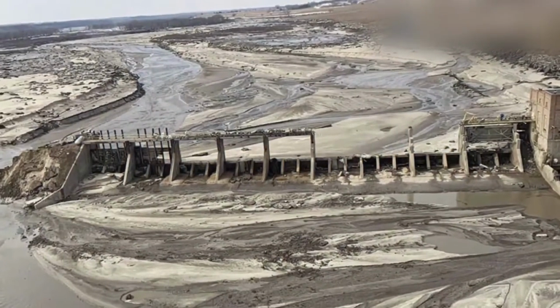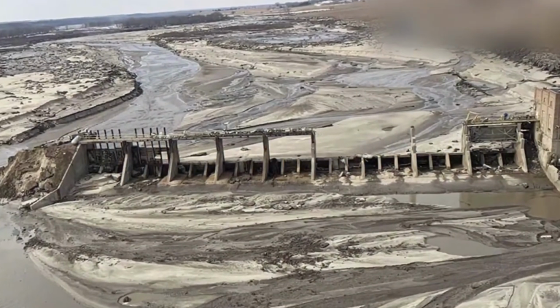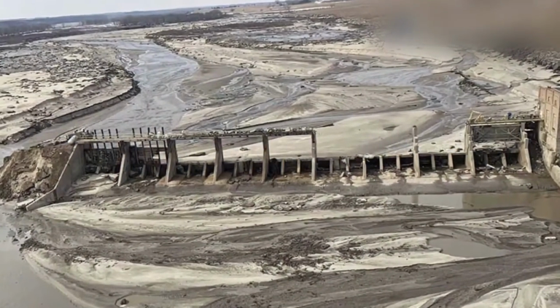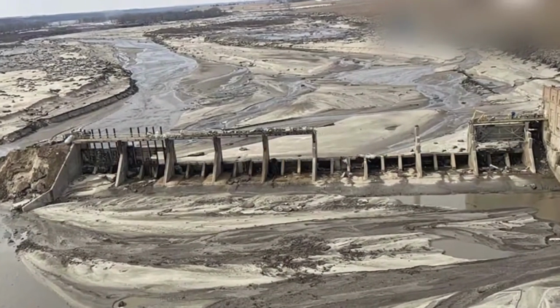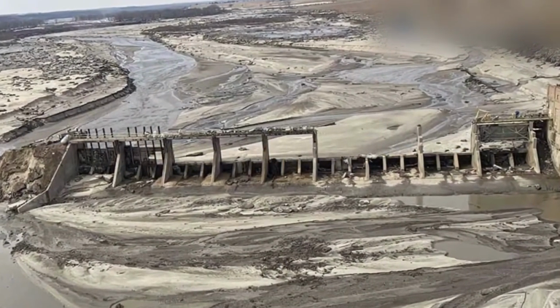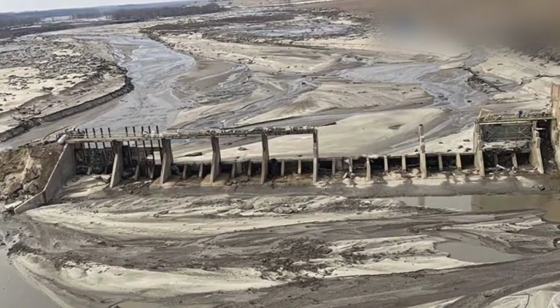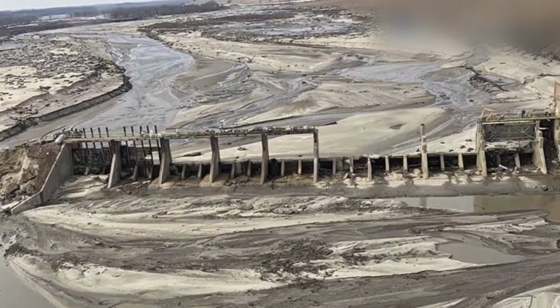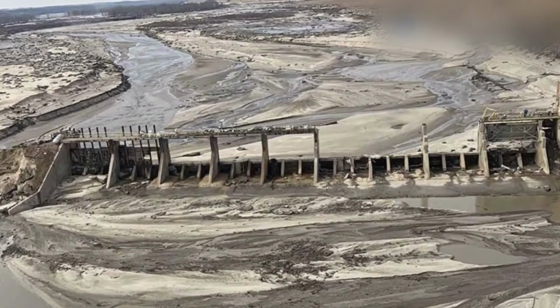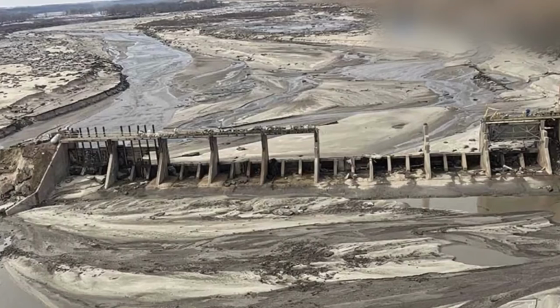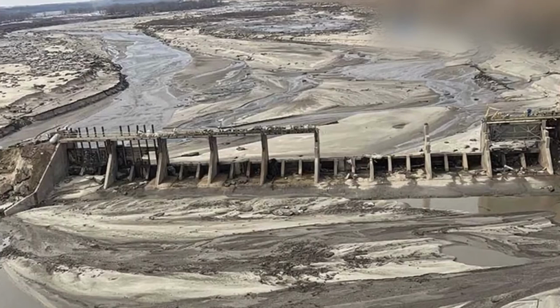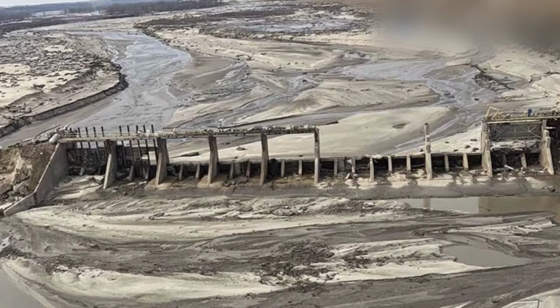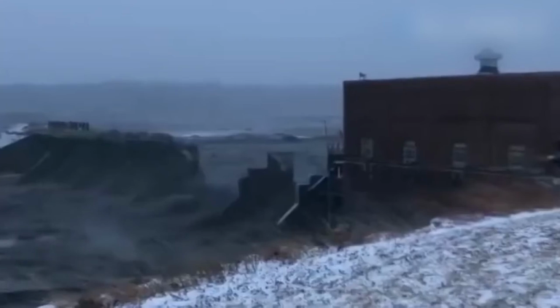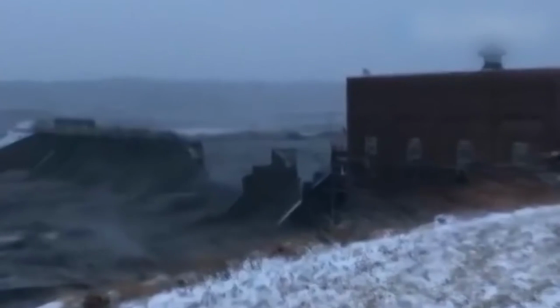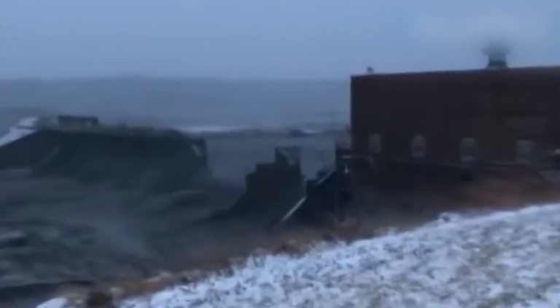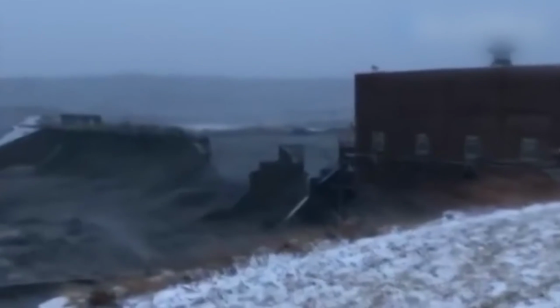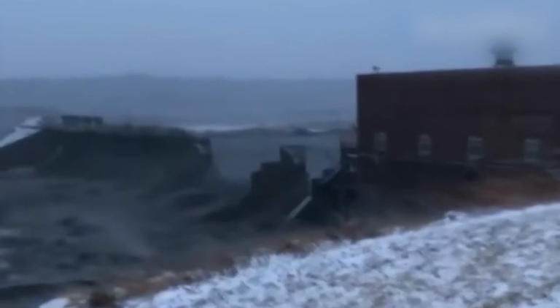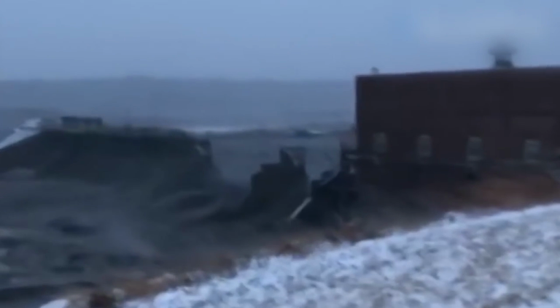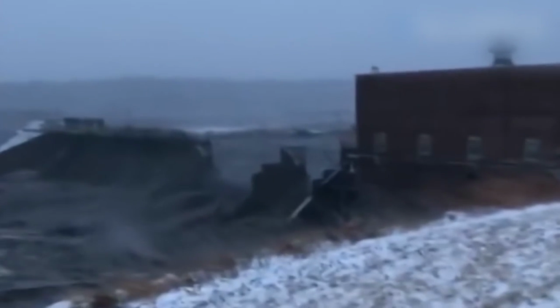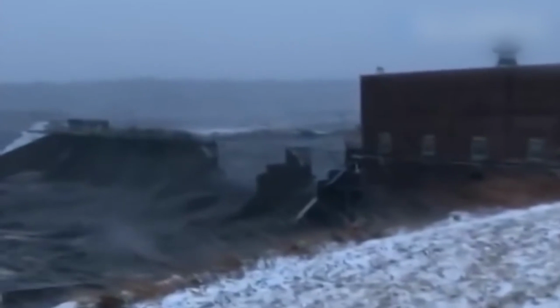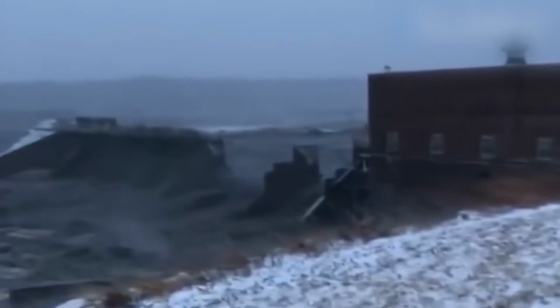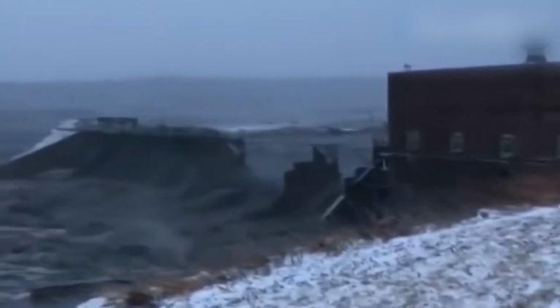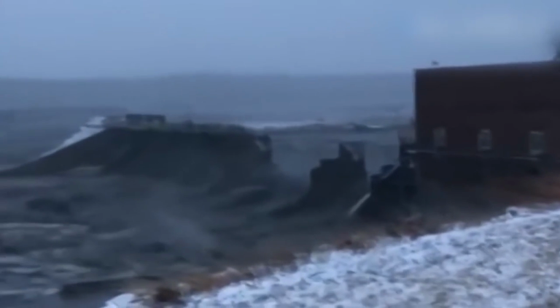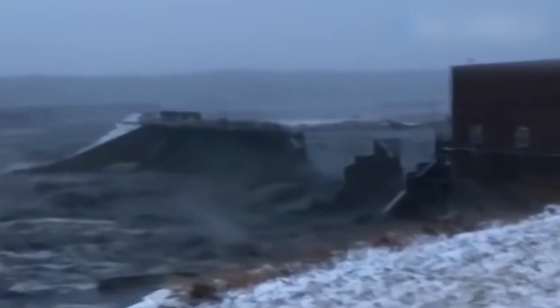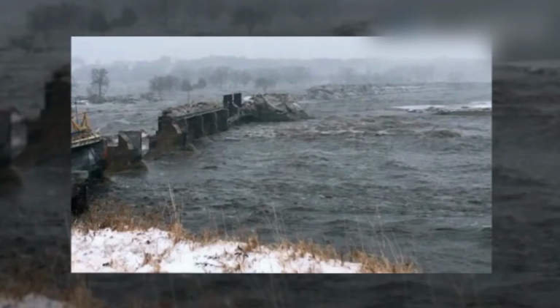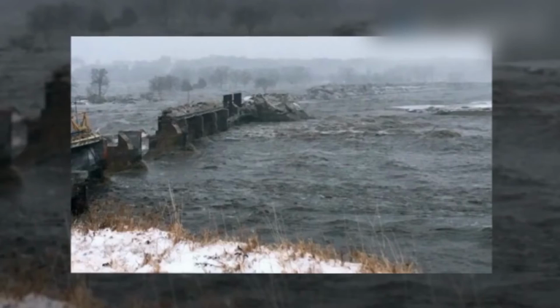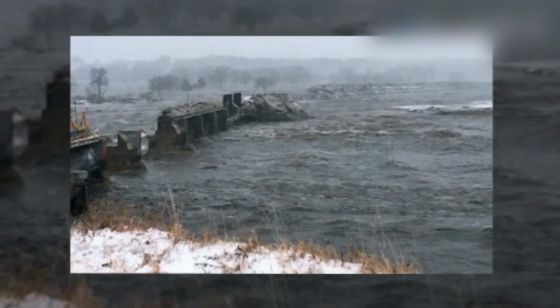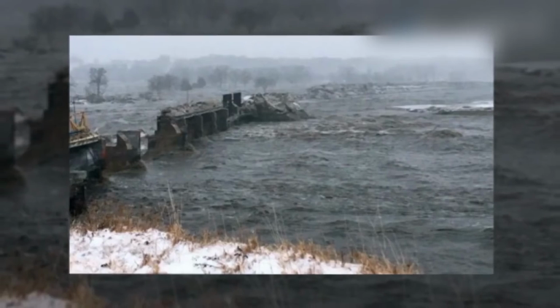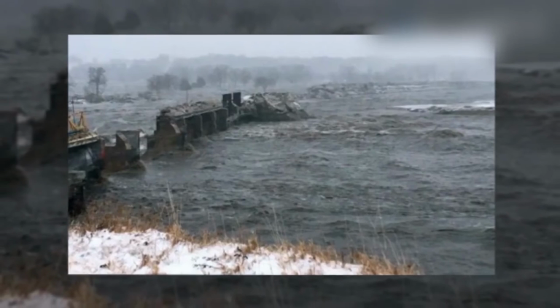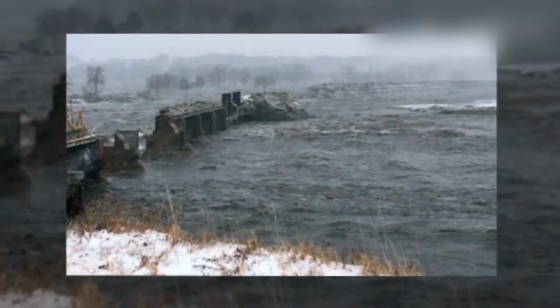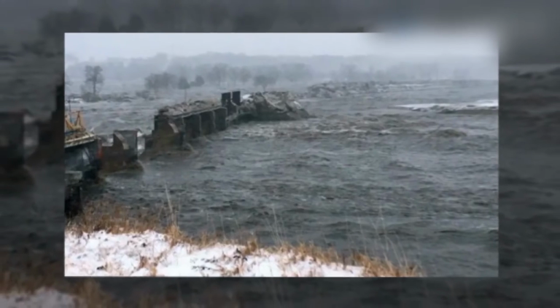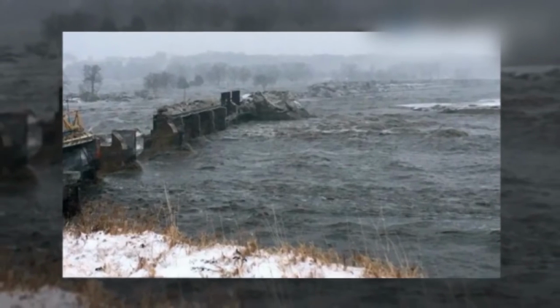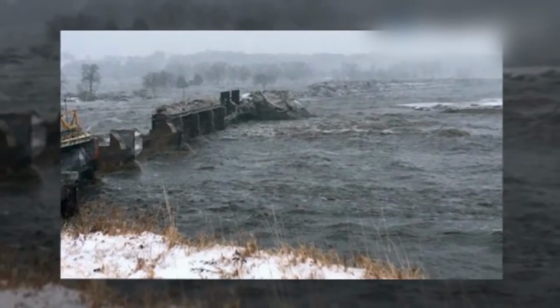You can easily imagine these dangerous moments just by looking at the damage cost.